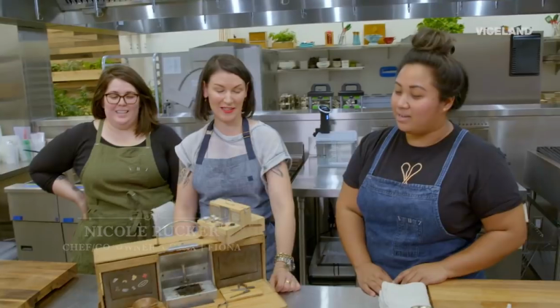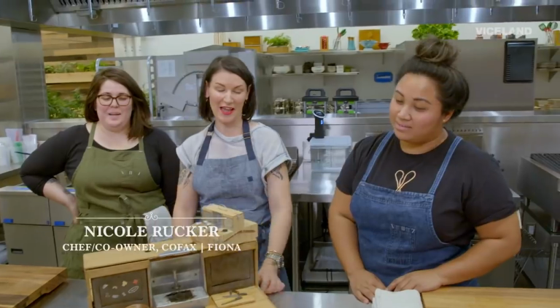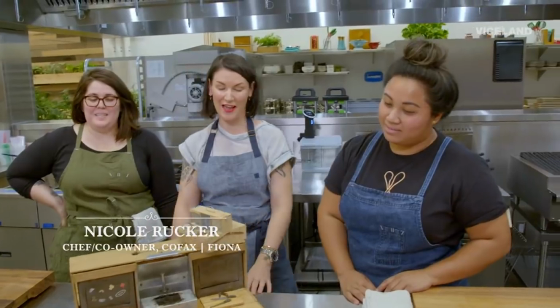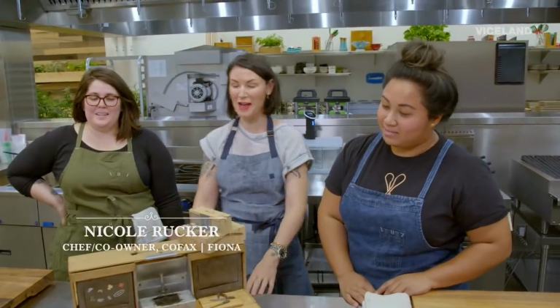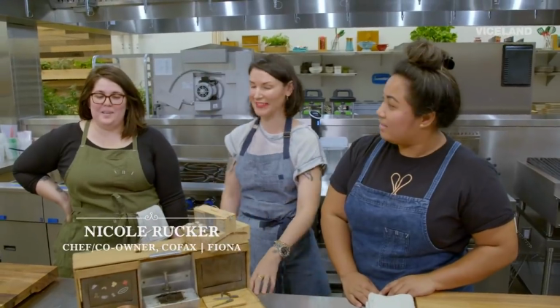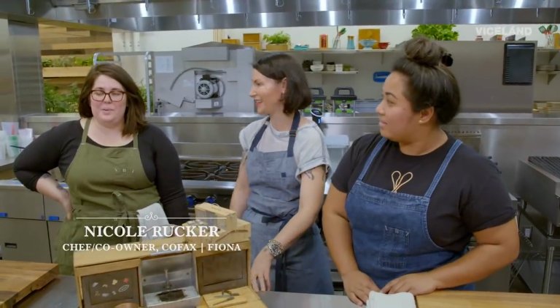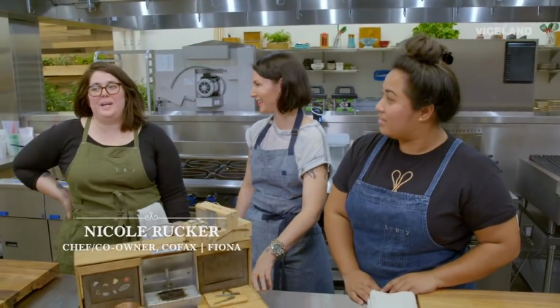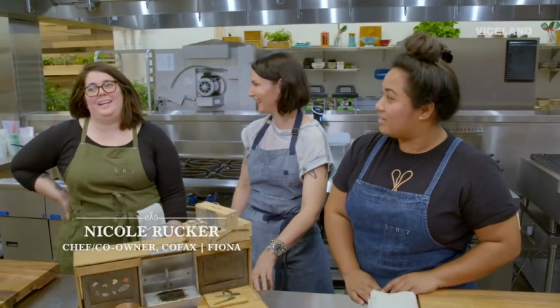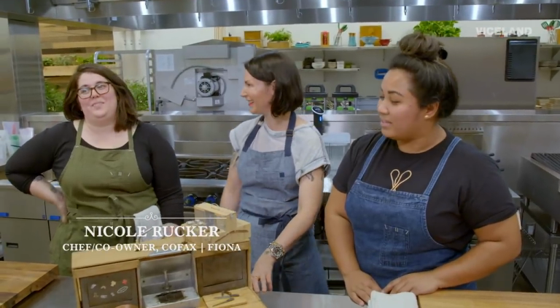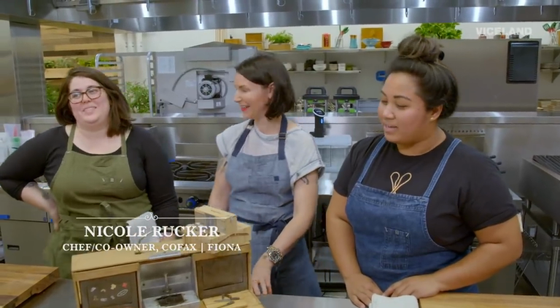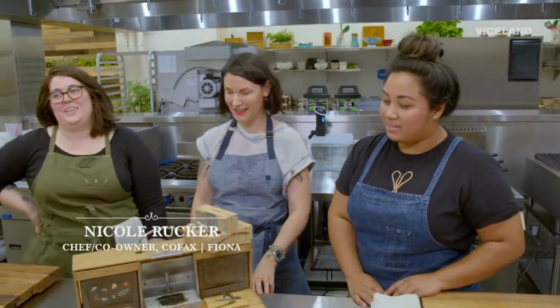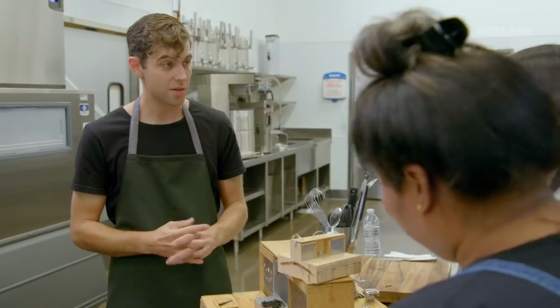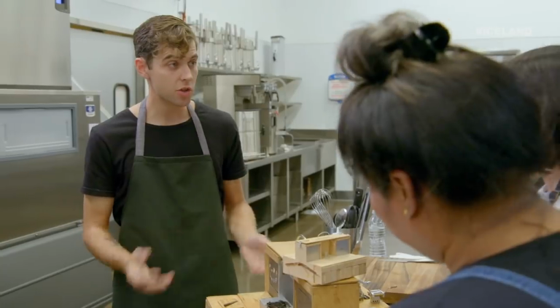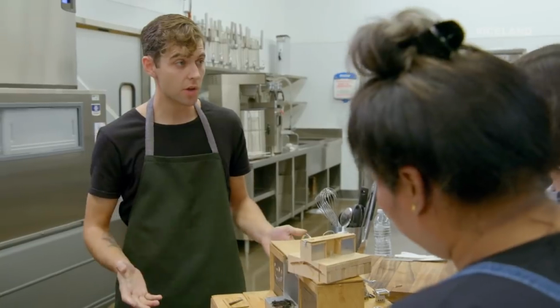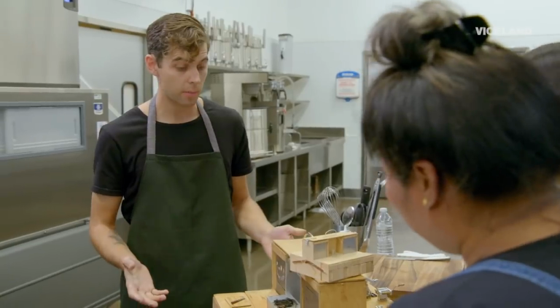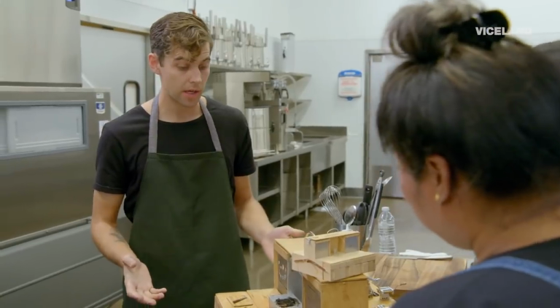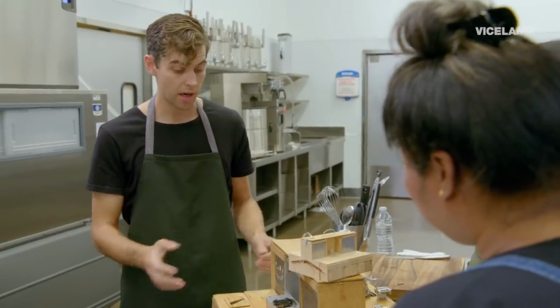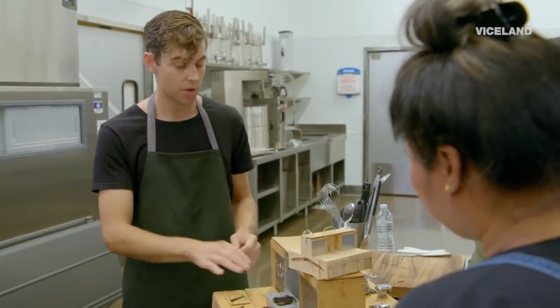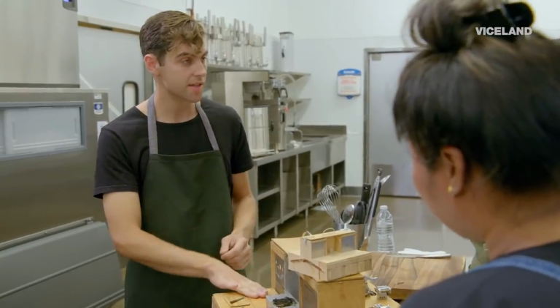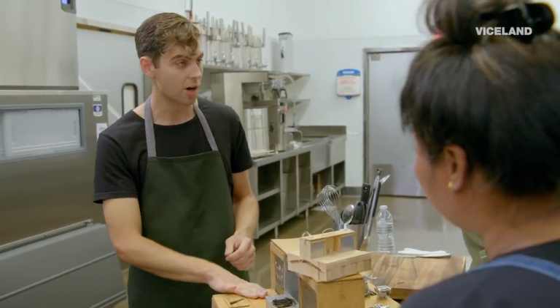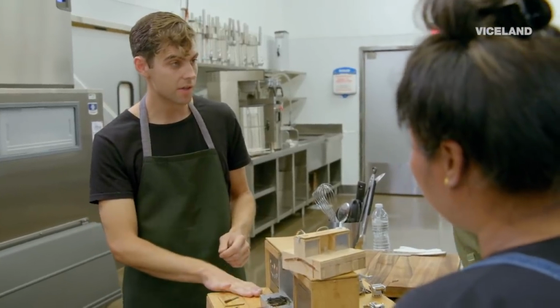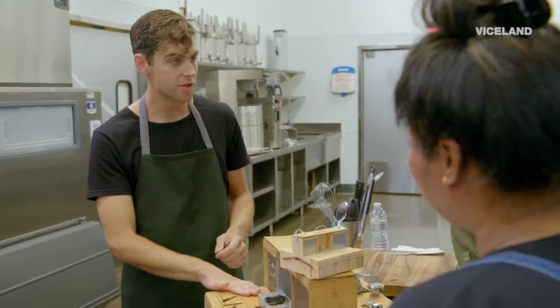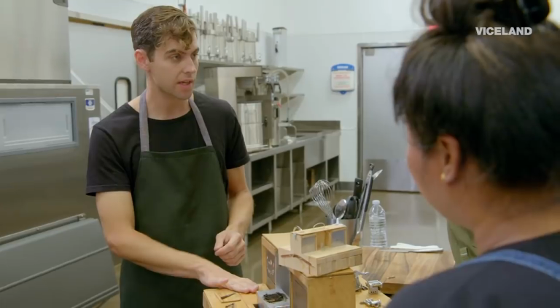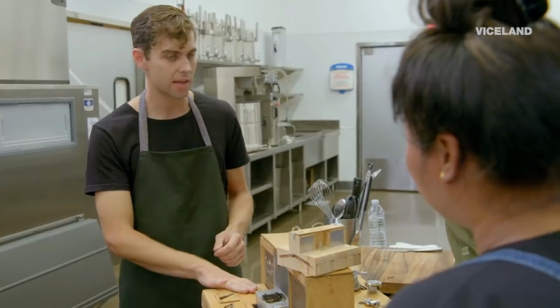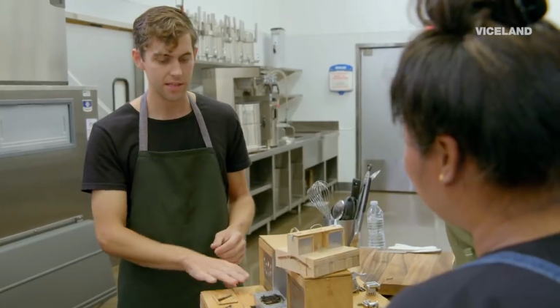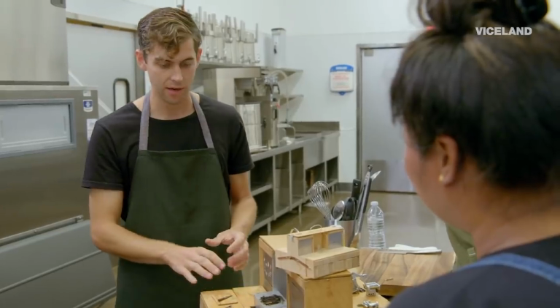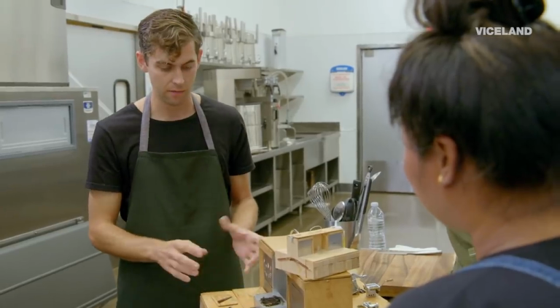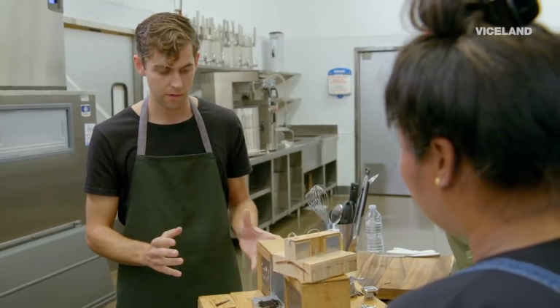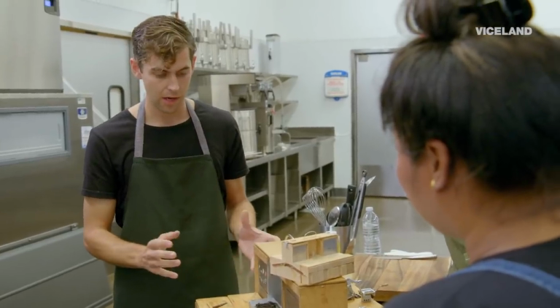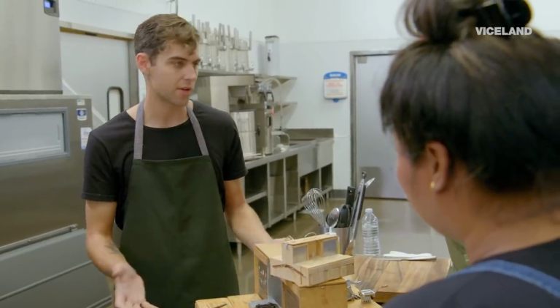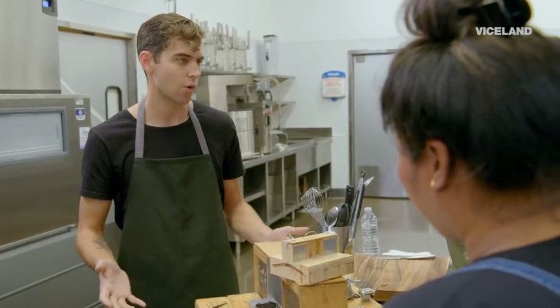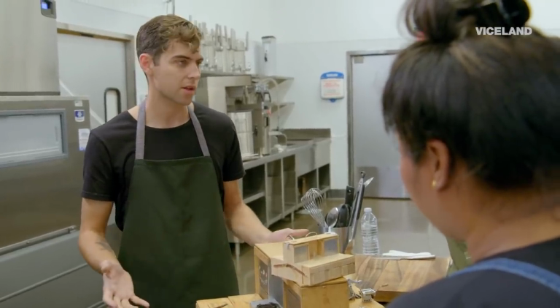I'm kind of scared because I don't want to break any of your stuff. So I'm going to show you how to make donuts and coffee, just so we can get an idea of how this all works.